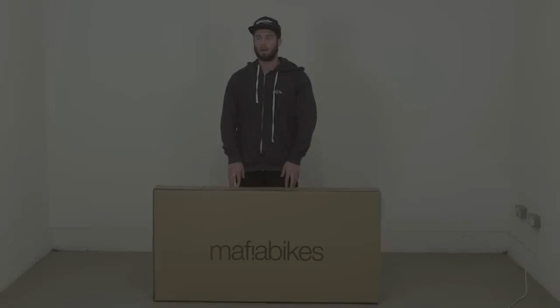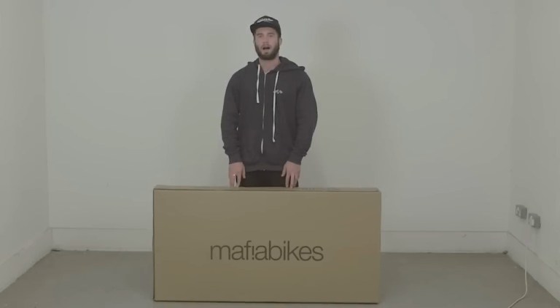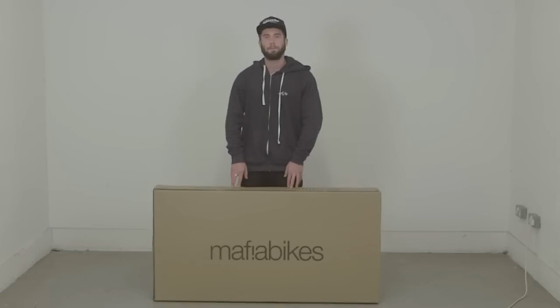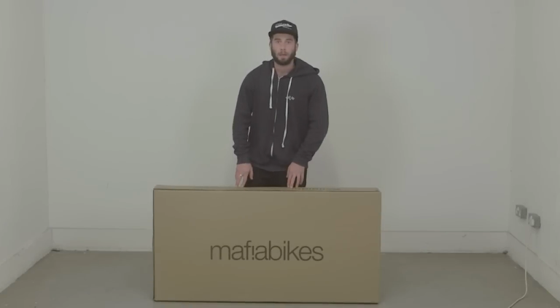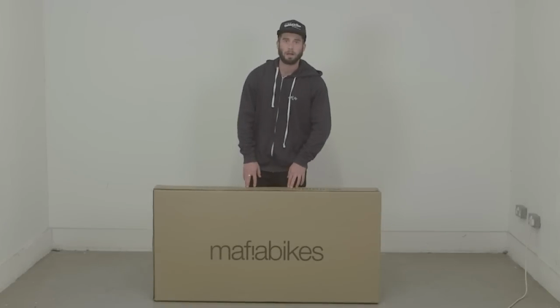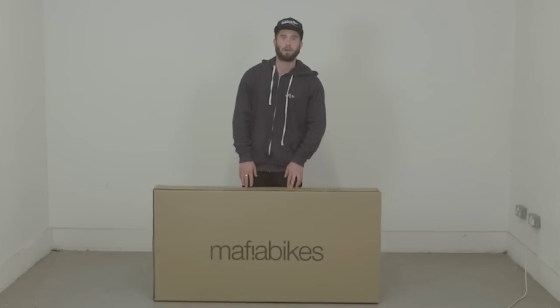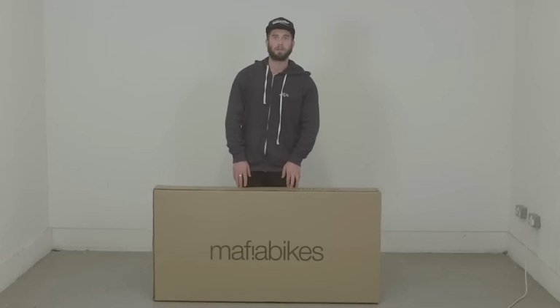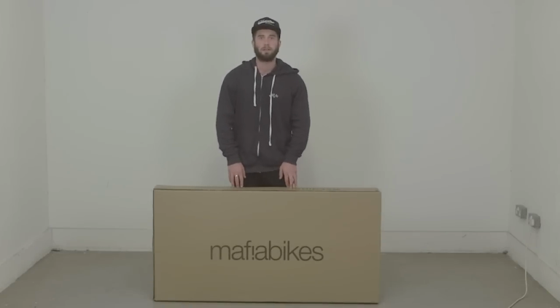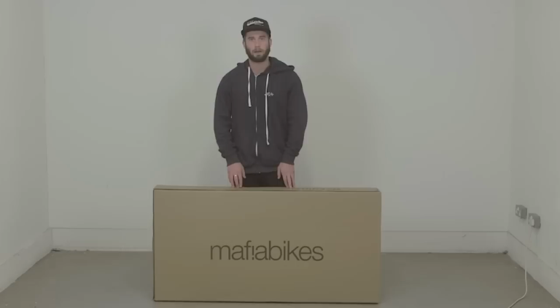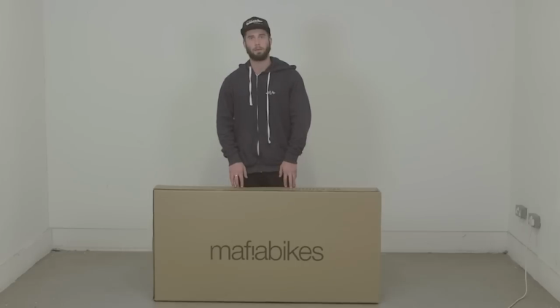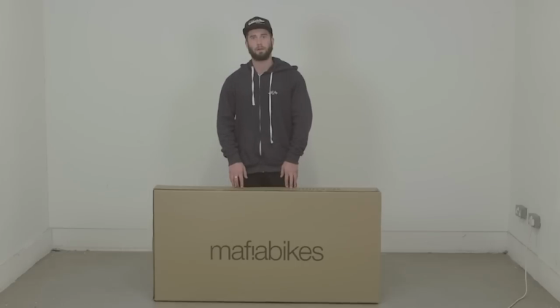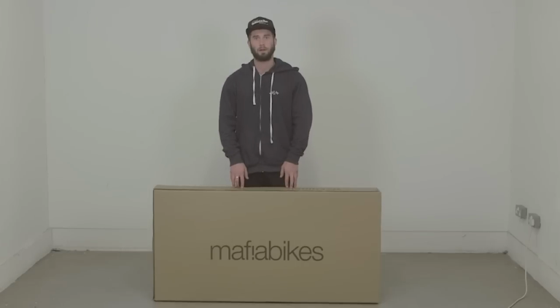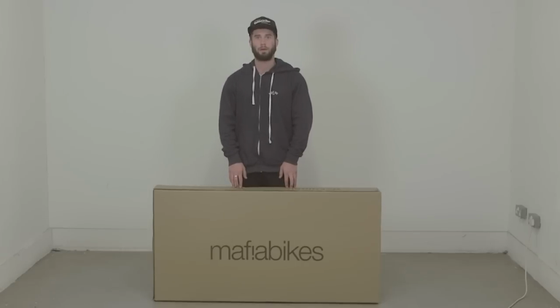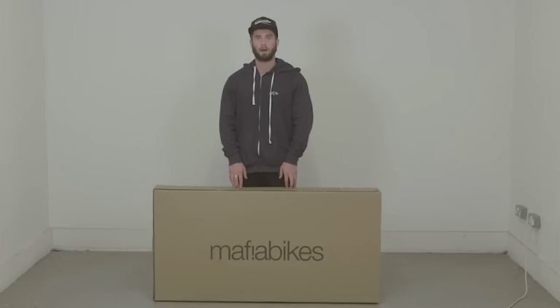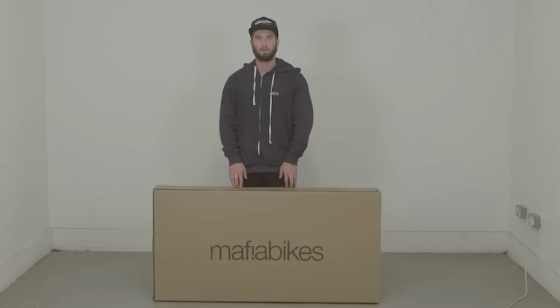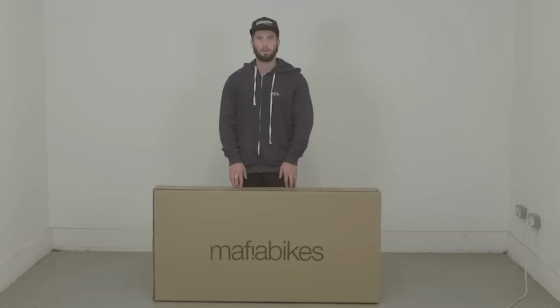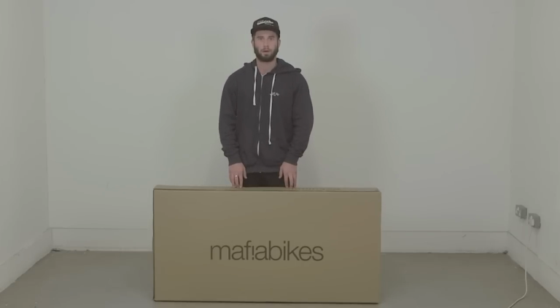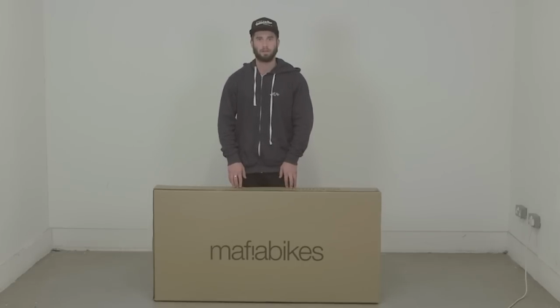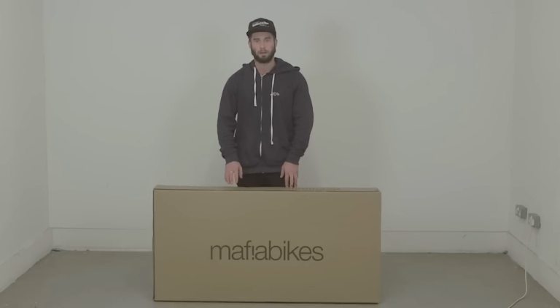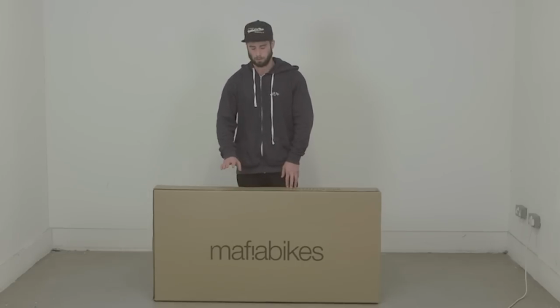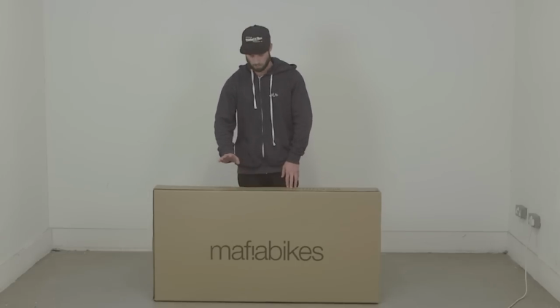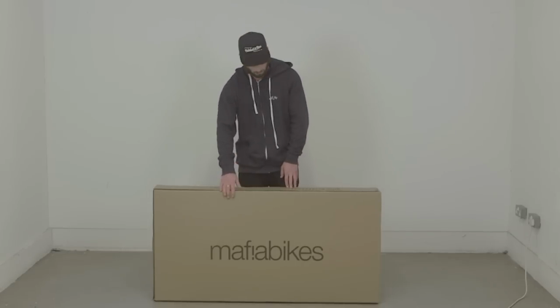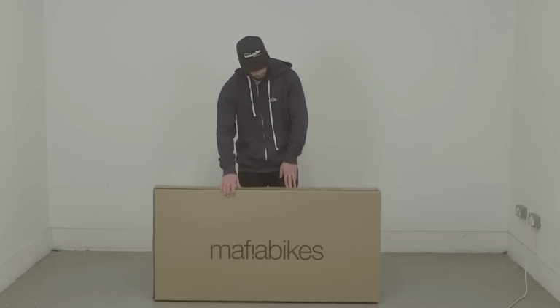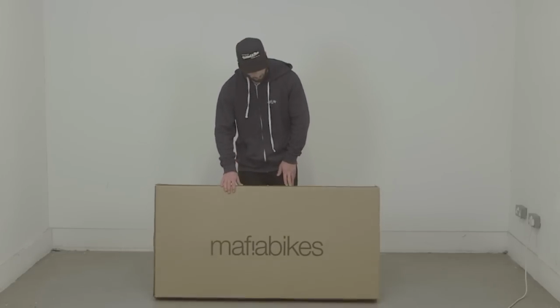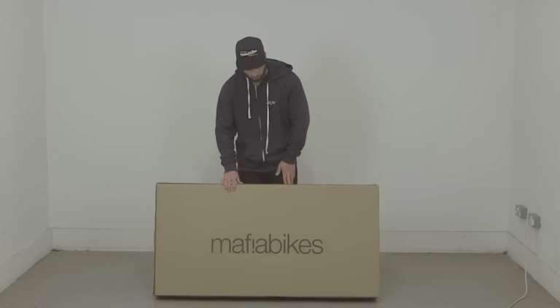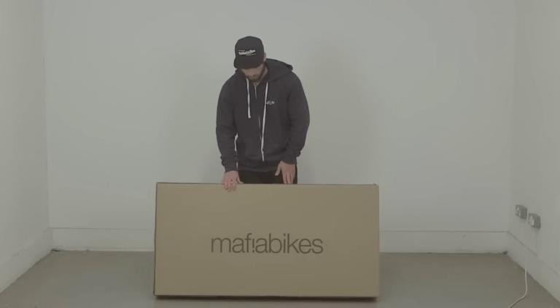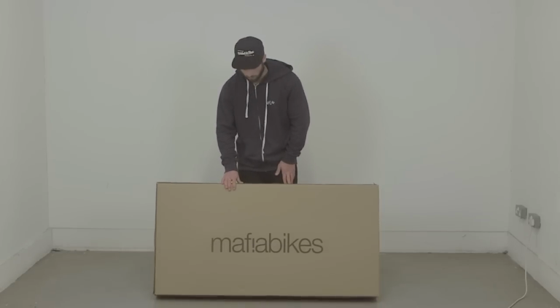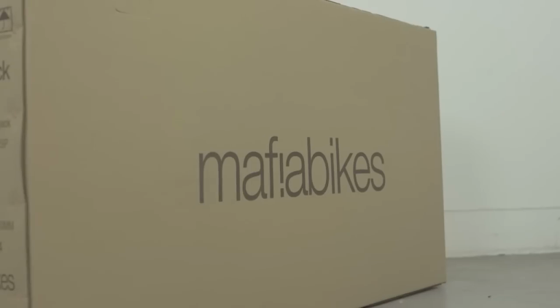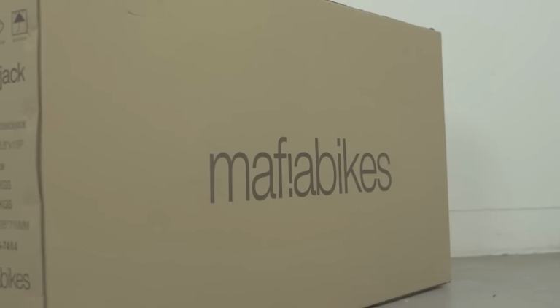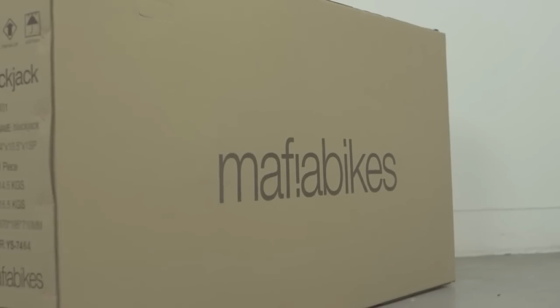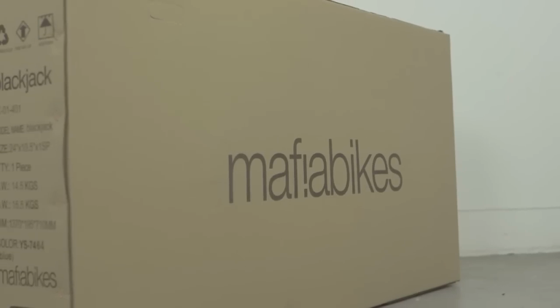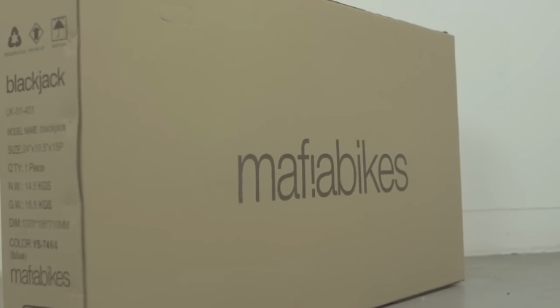Hi, my name is Josh and today I'm going to be talking through how to unbox and assemble your Blackjack. It should look something like this.